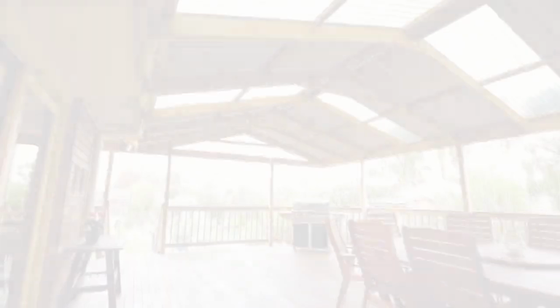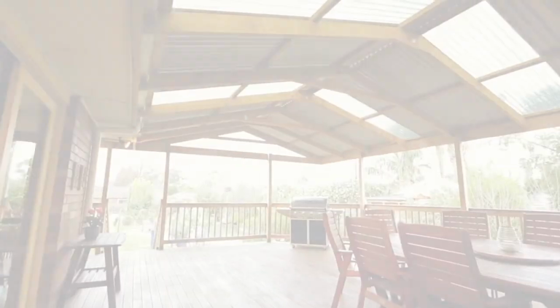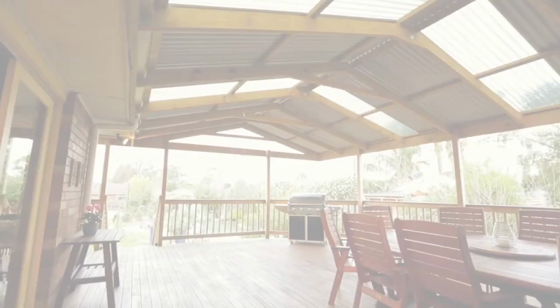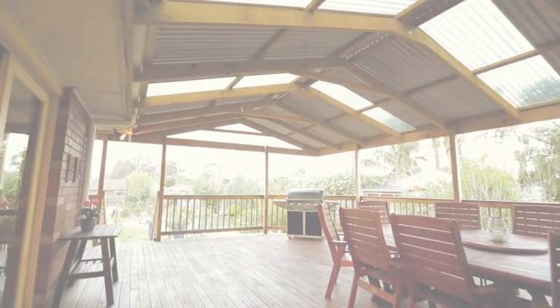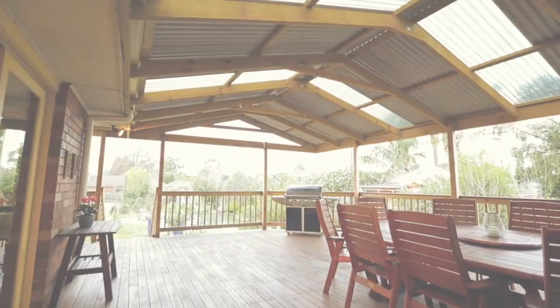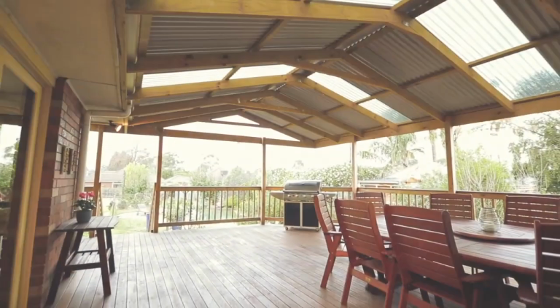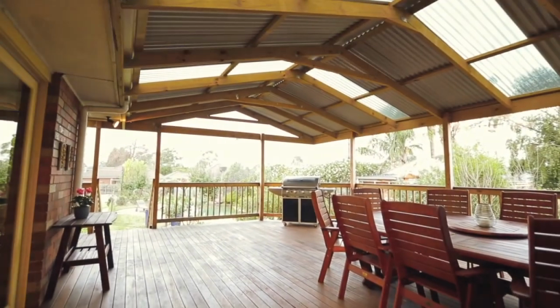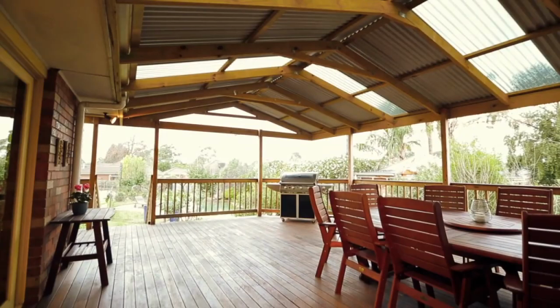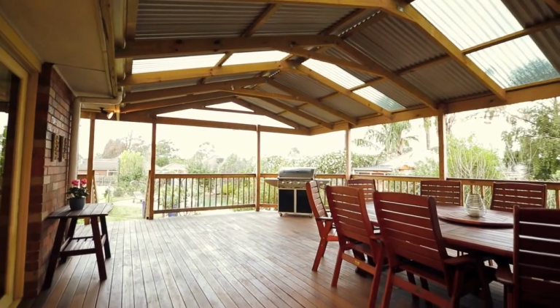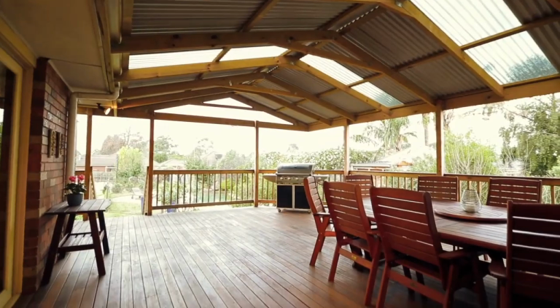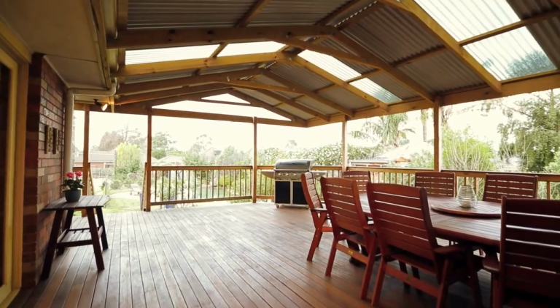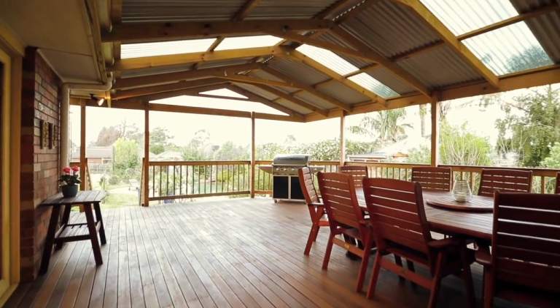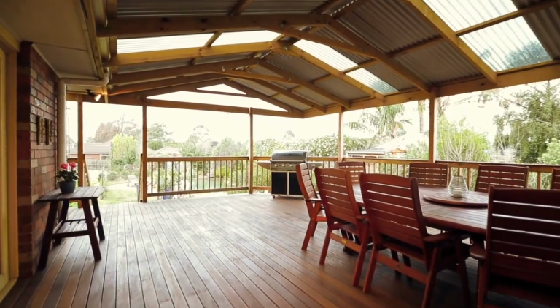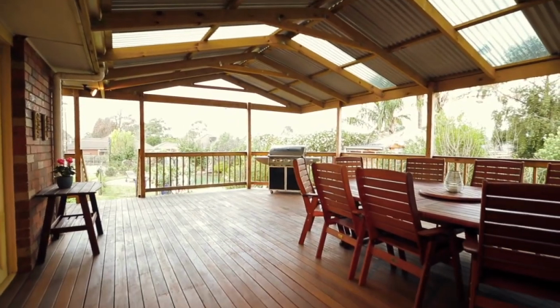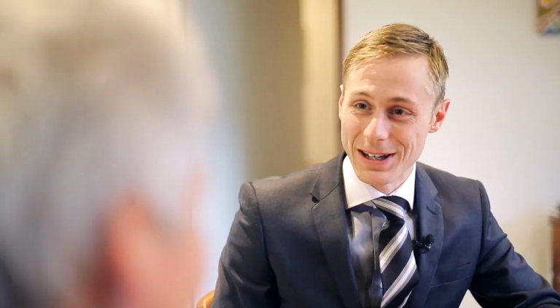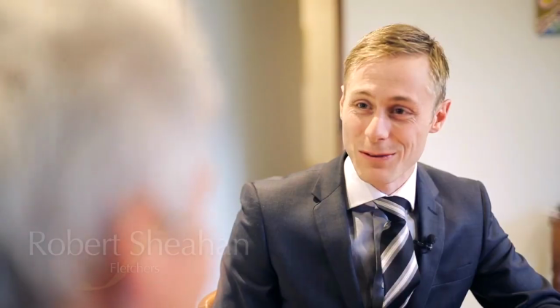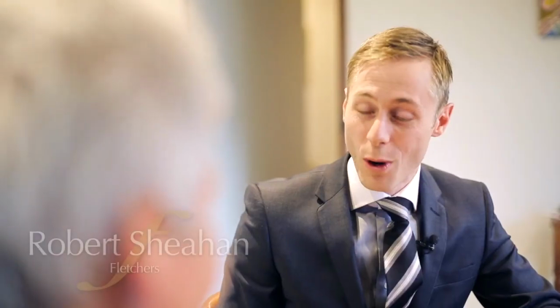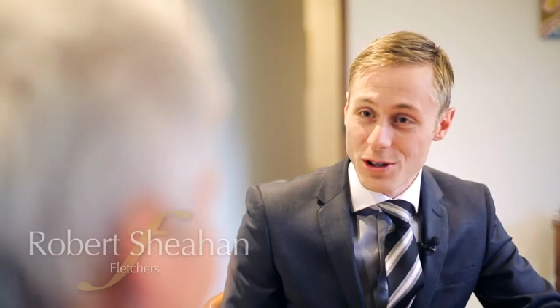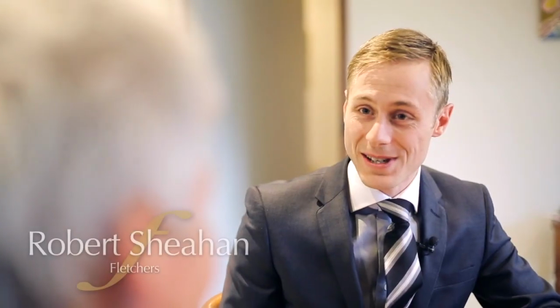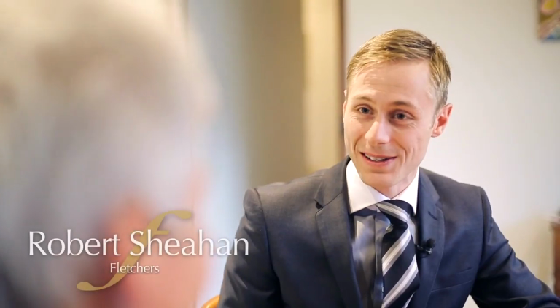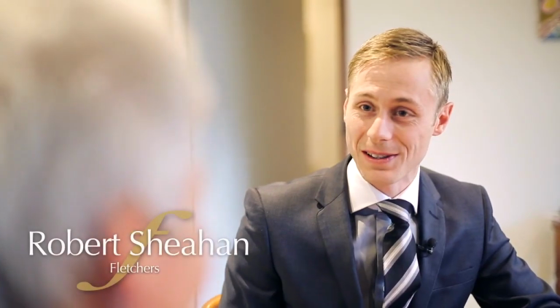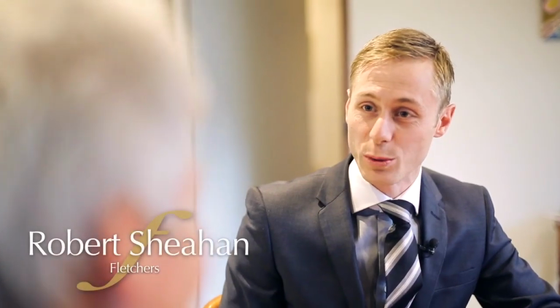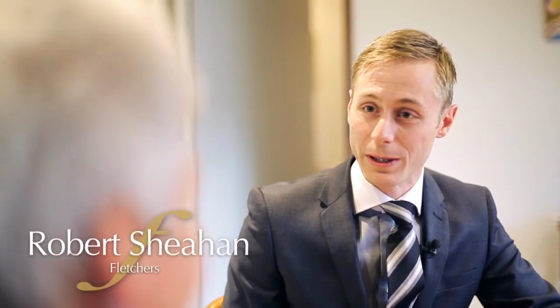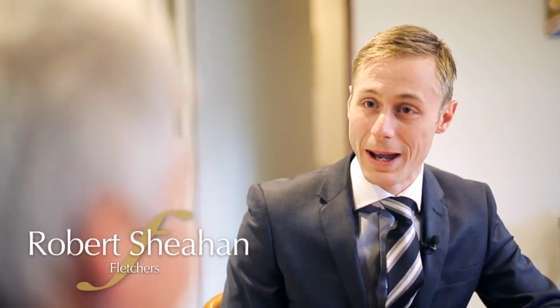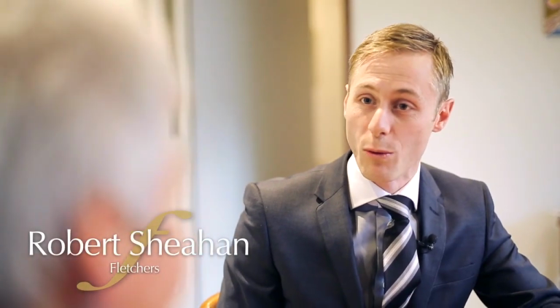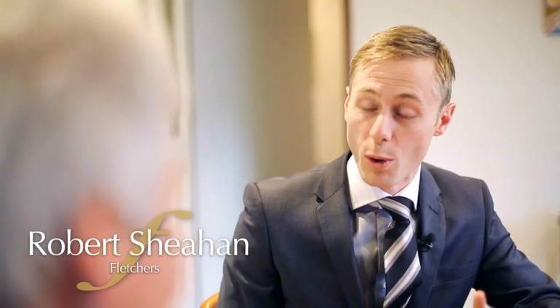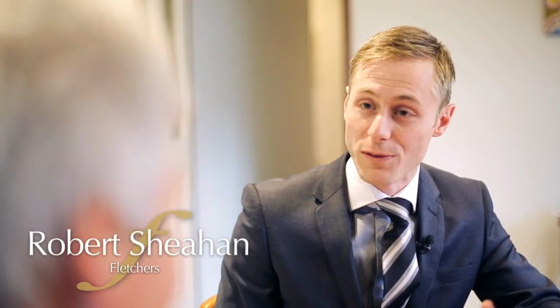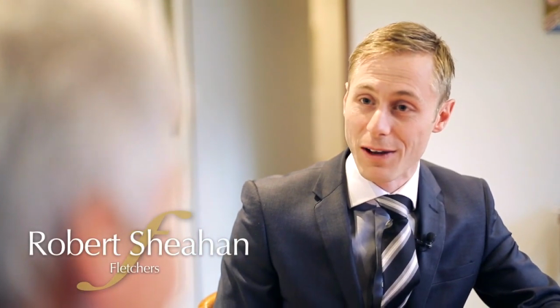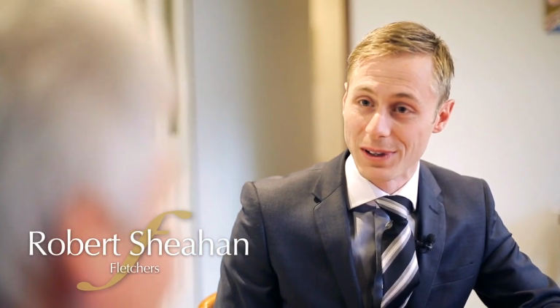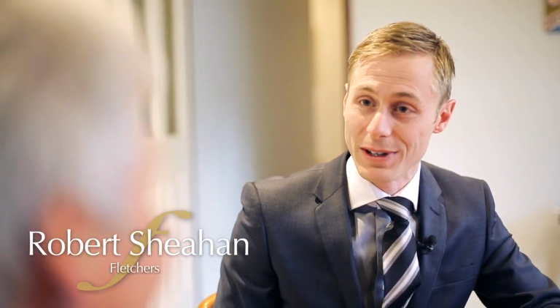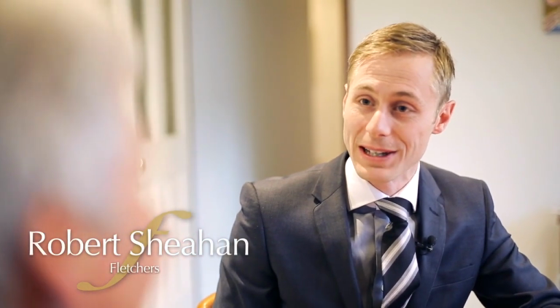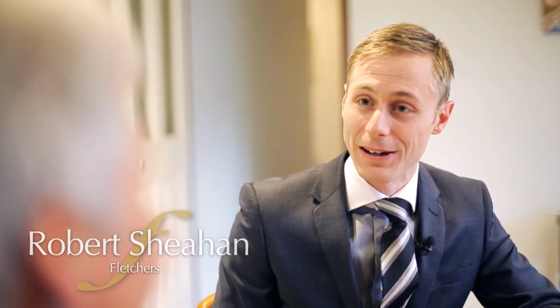So Lizzie, it's a sensational home that you've got here. Why don't you tell us a little bit about what you've loved living here?